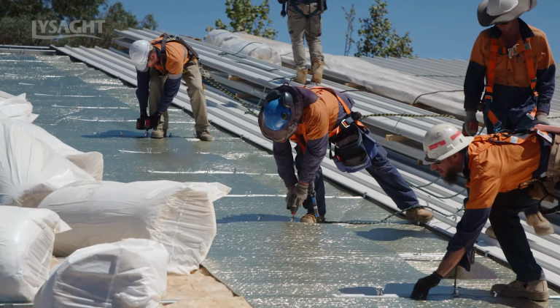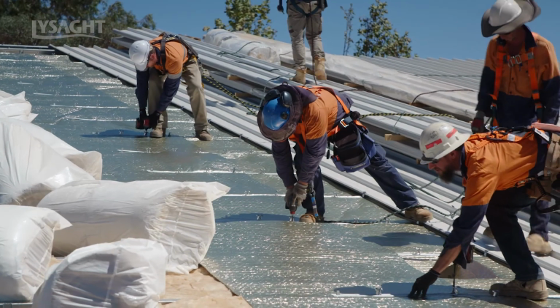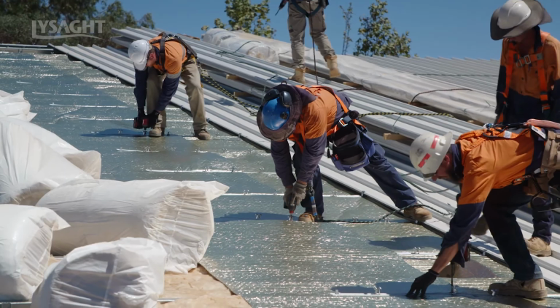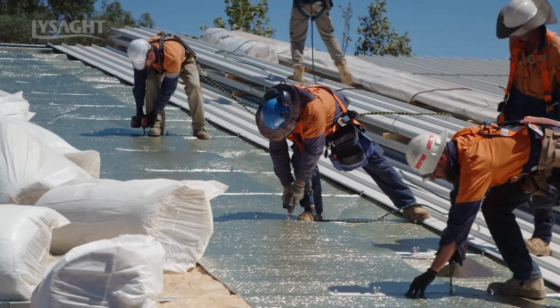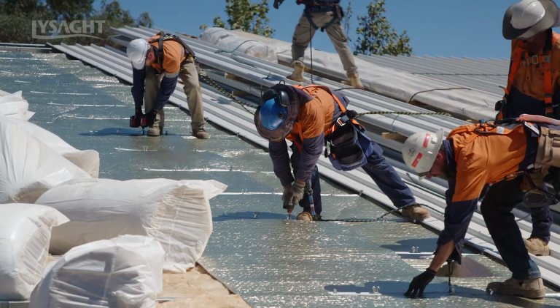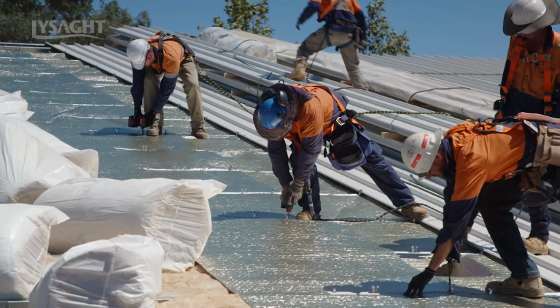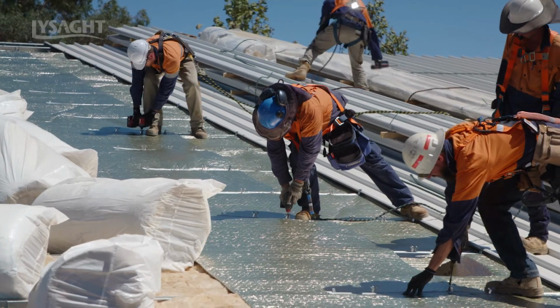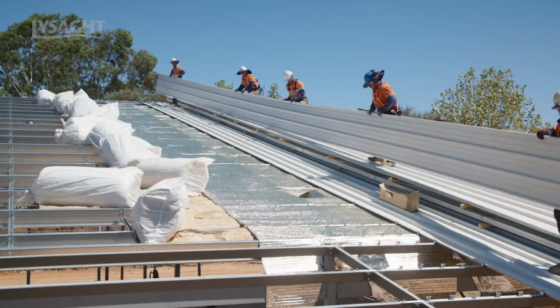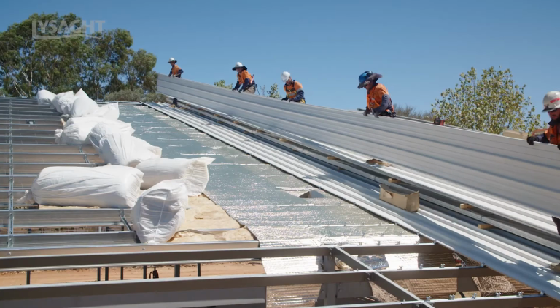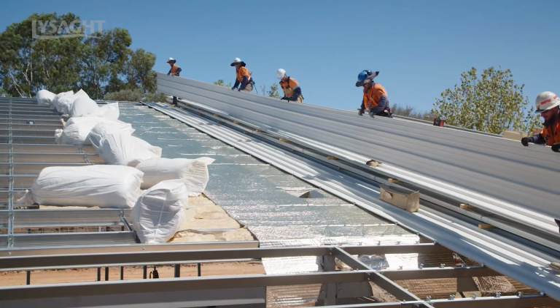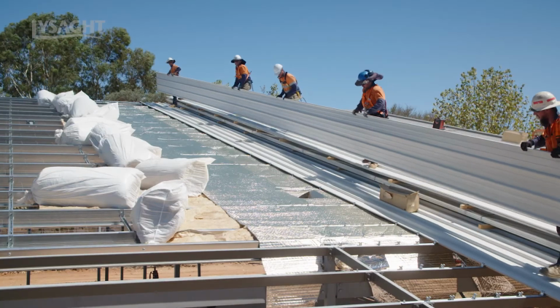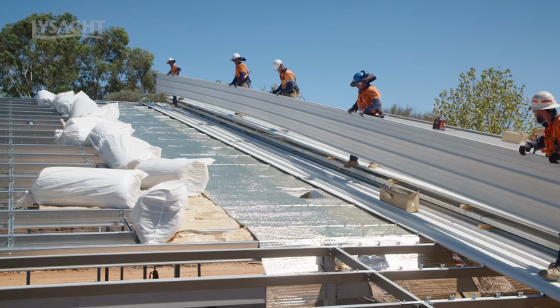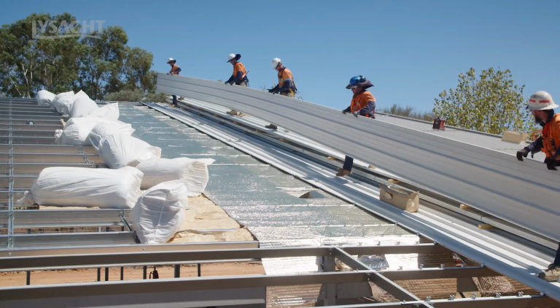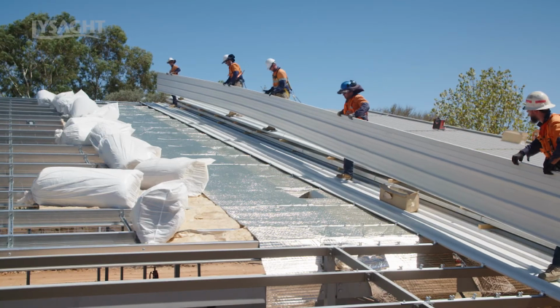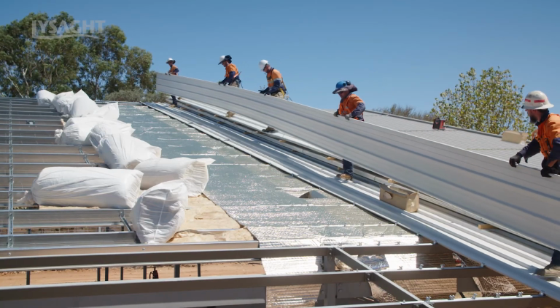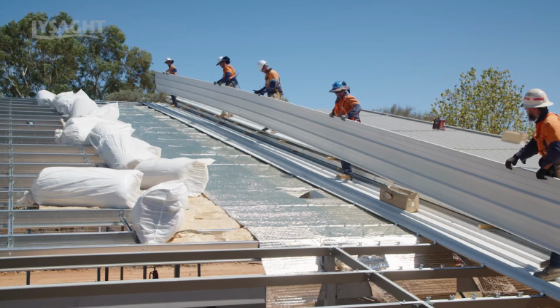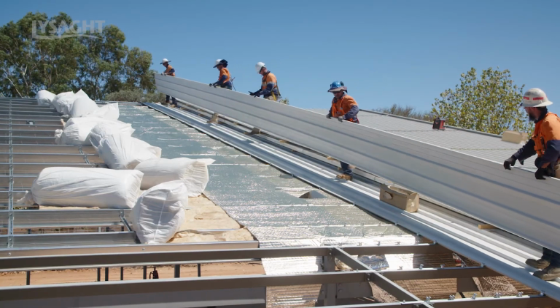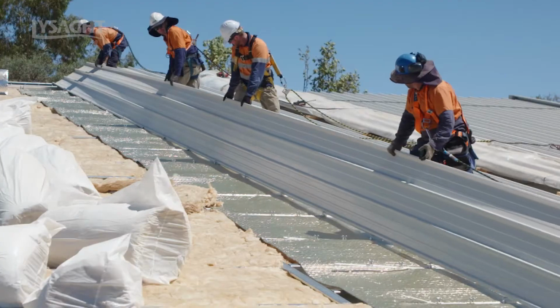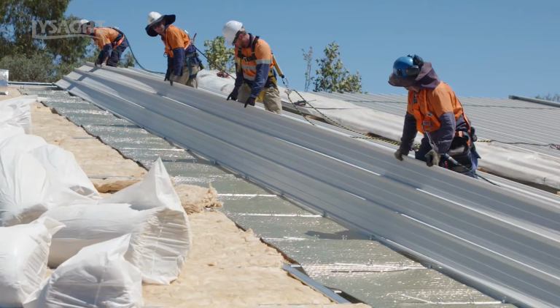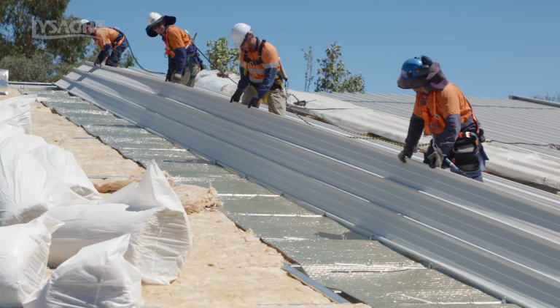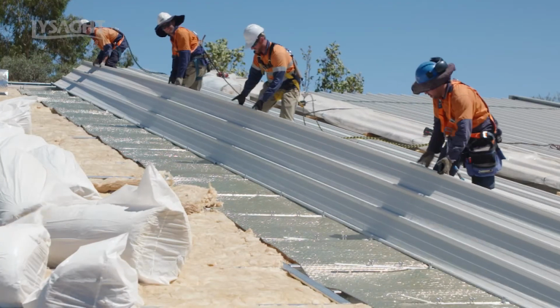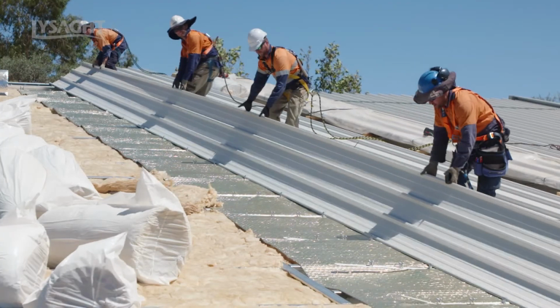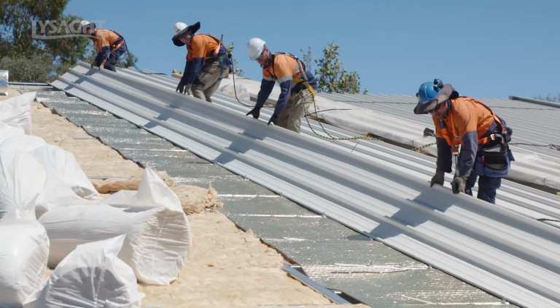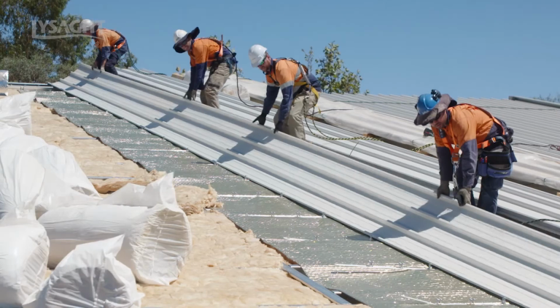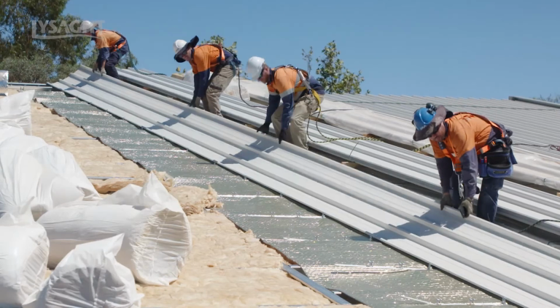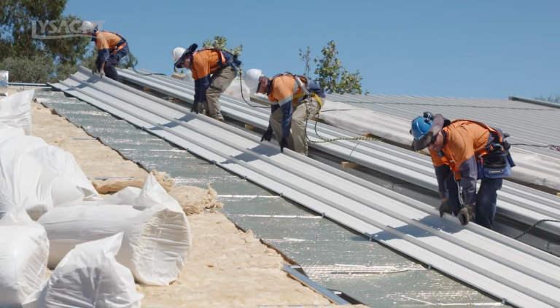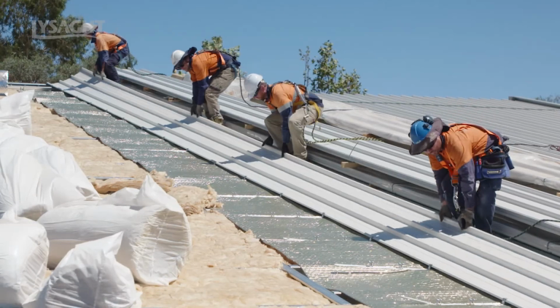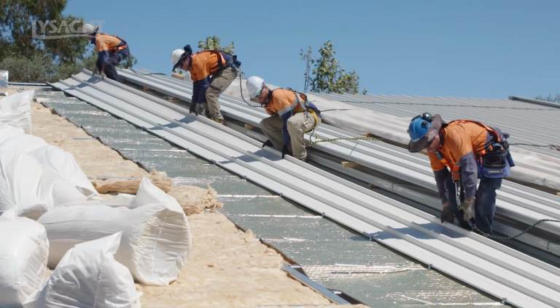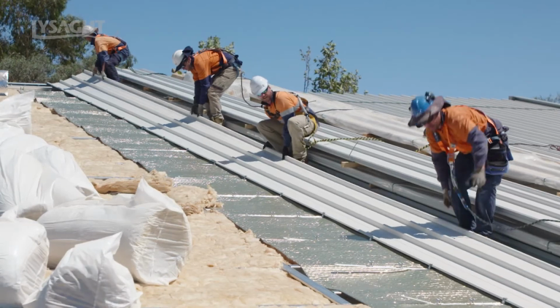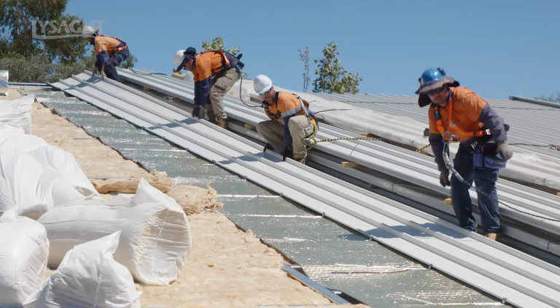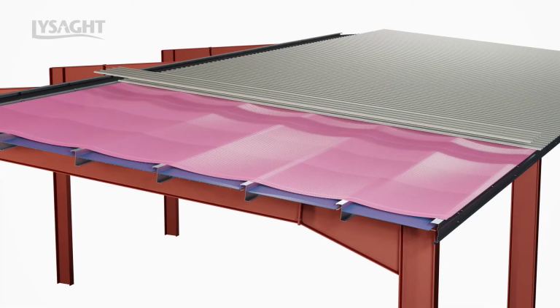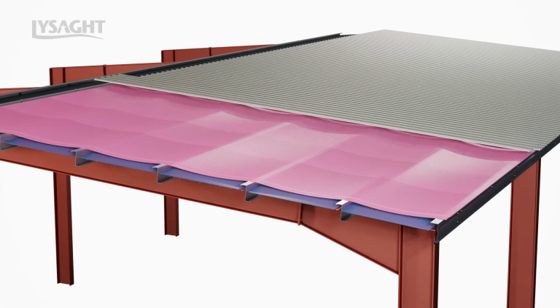Install the selected Lysart trim deck or Spandec pierce fixed, or Lysart clip lock concealed fixed roof, in accordance with Lysart design guides.